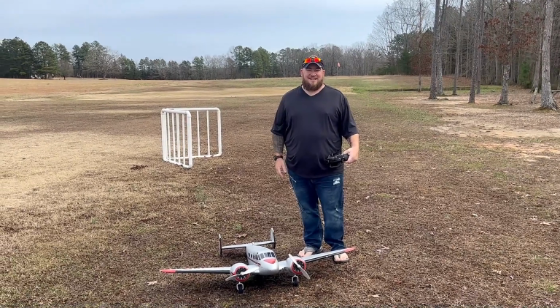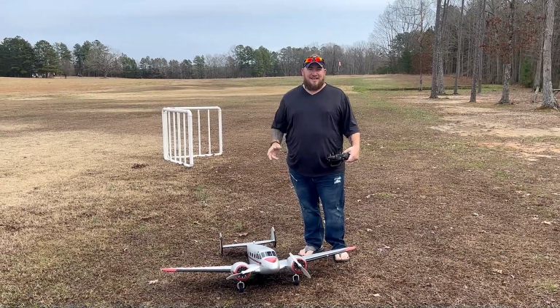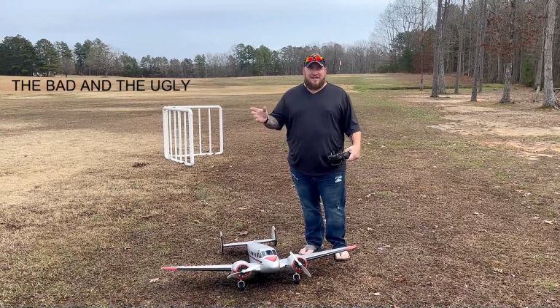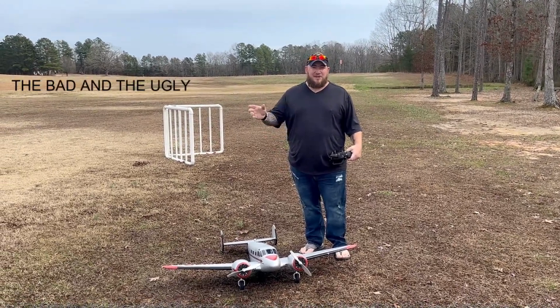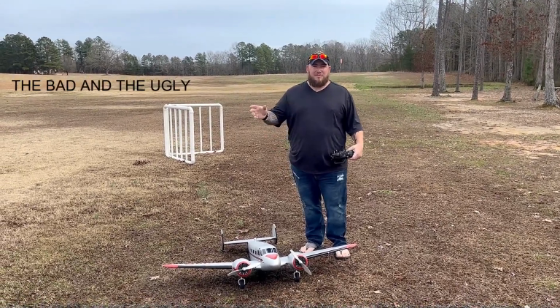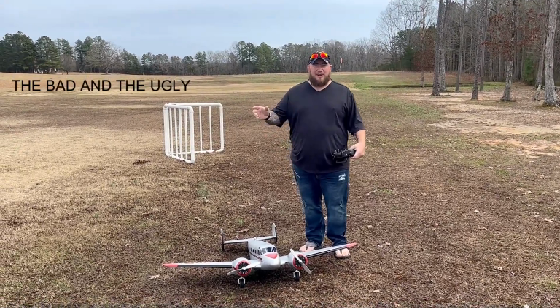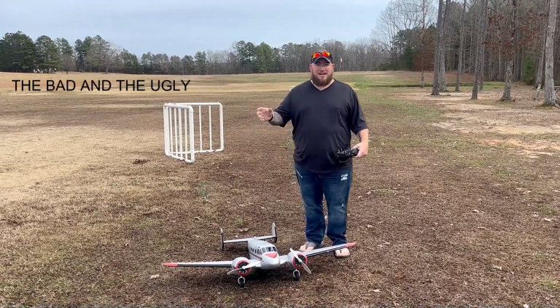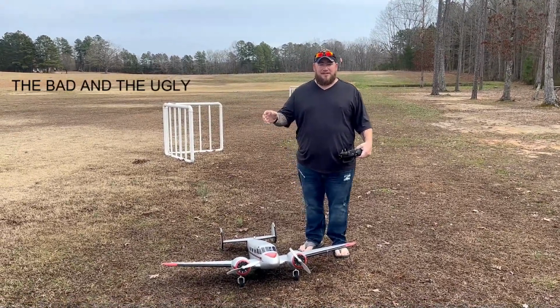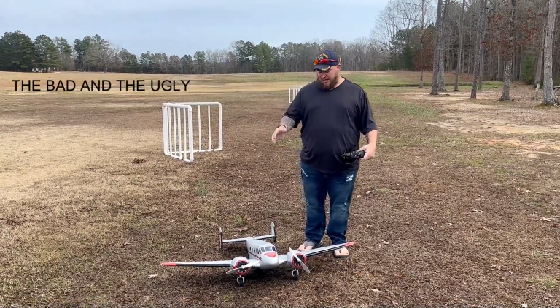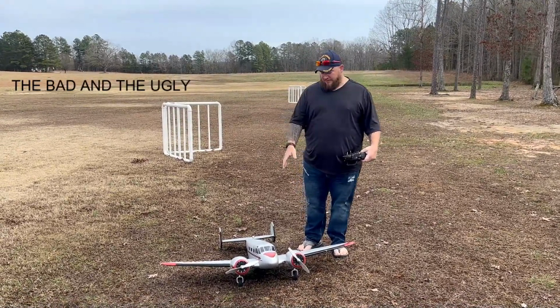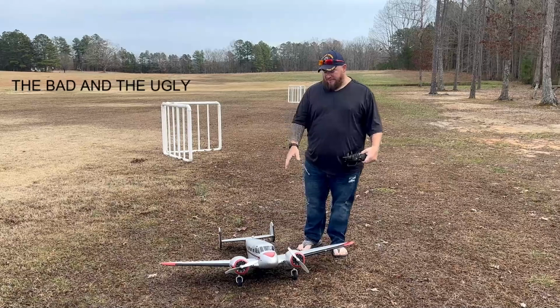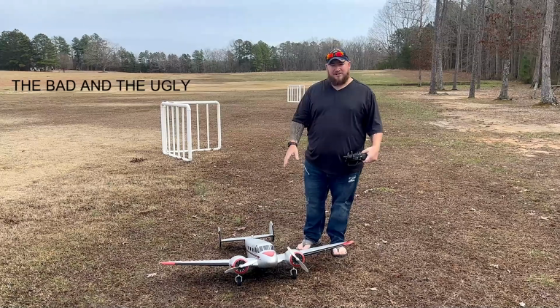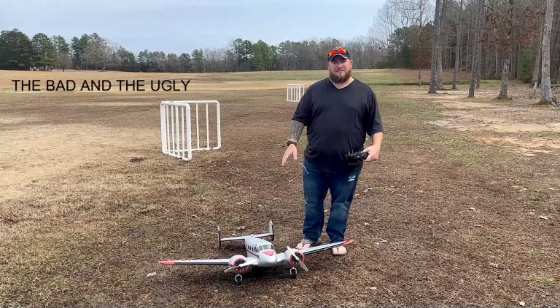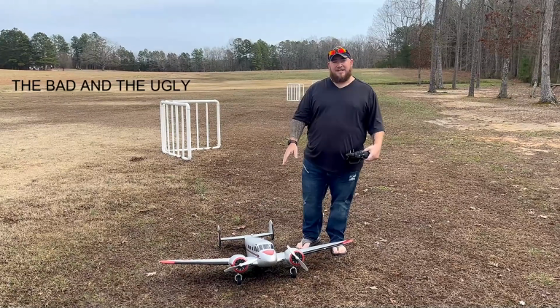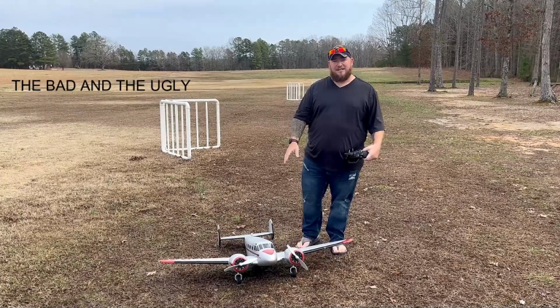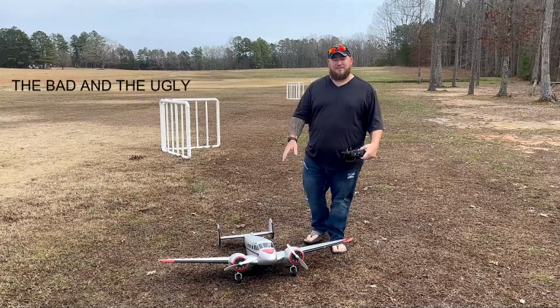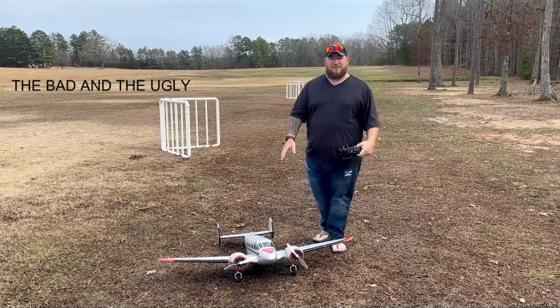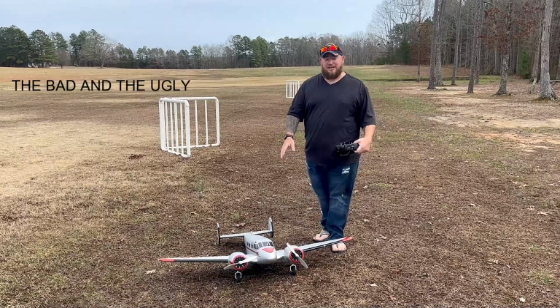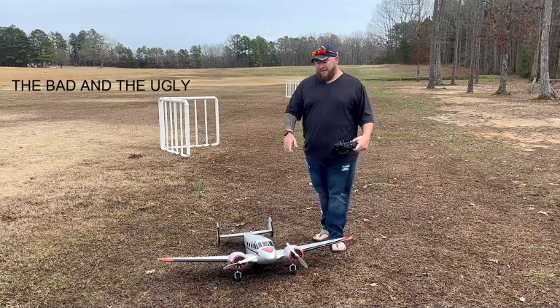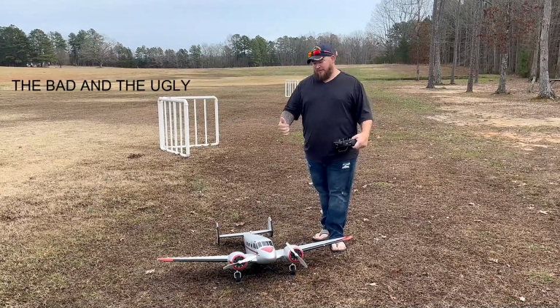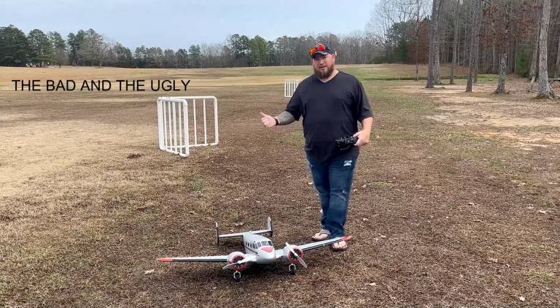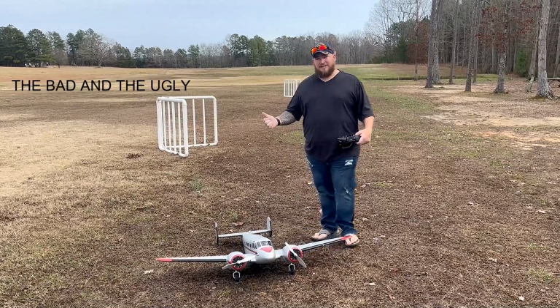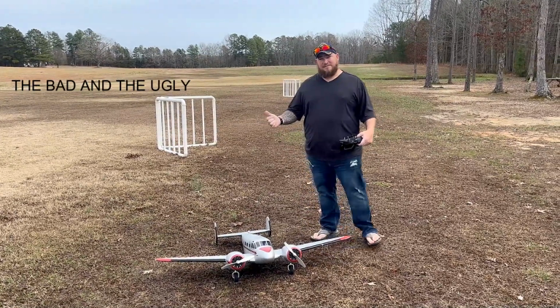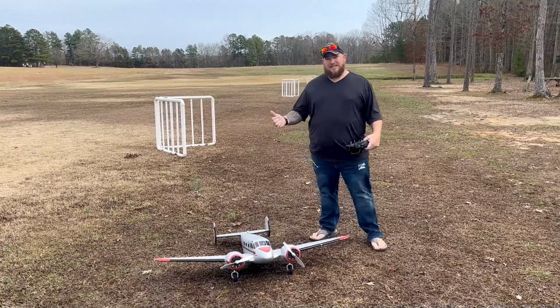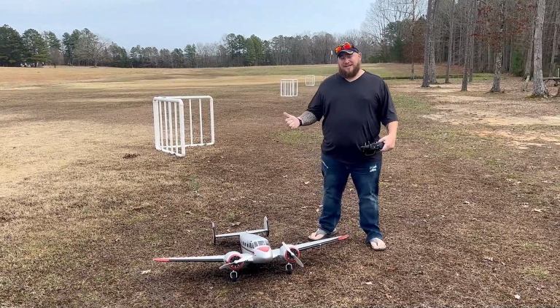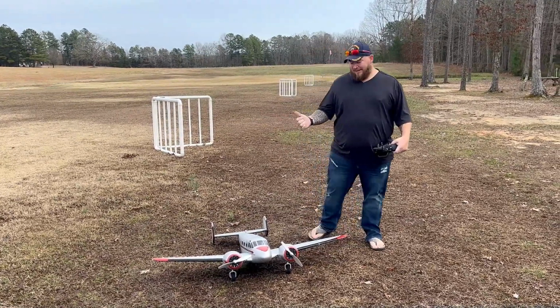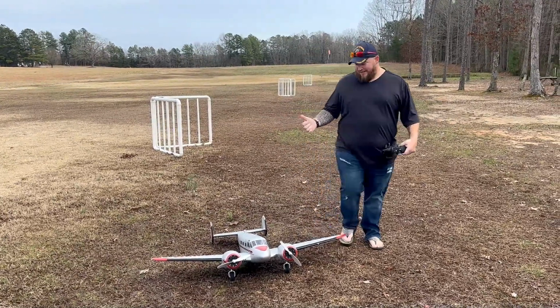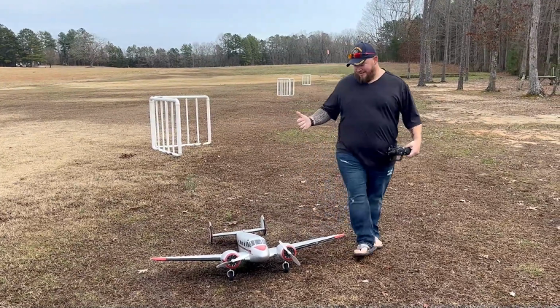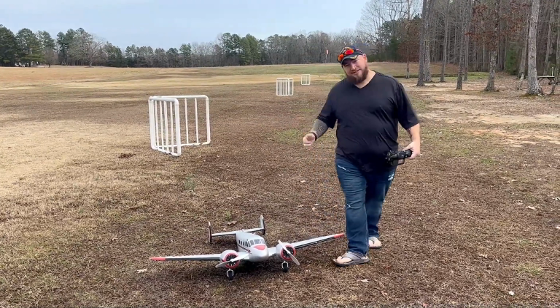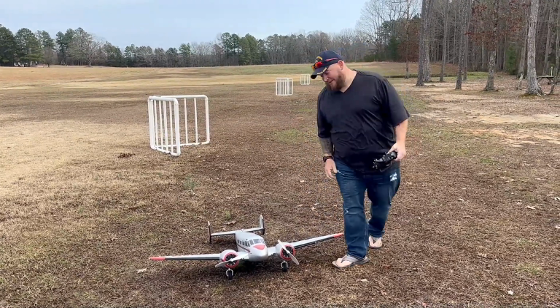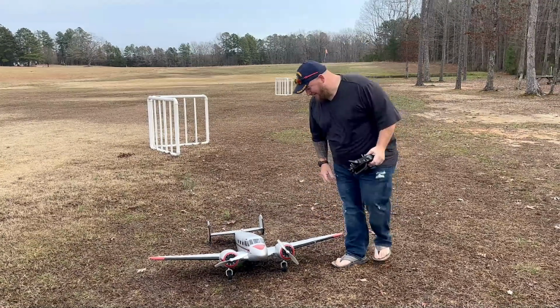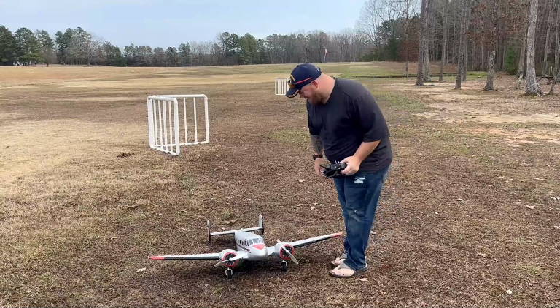Hey guys, welcome to Baldwin House Hobbies. We're out here with the Beechcraft D18 from E-Flight. We're going to go ahead and get this Maiden done out here today, so let's go ahead and get started.